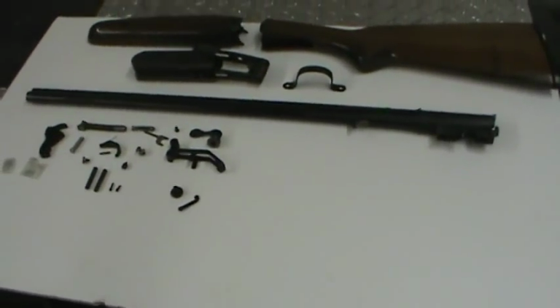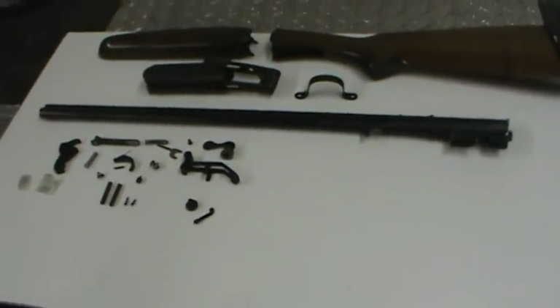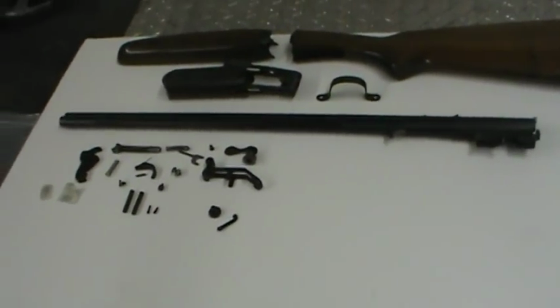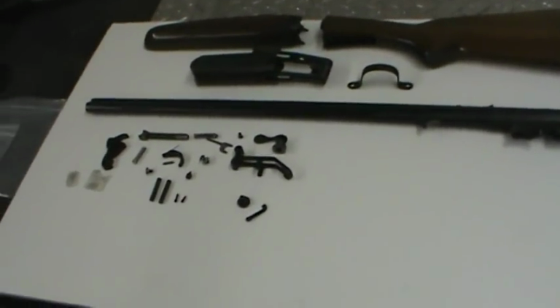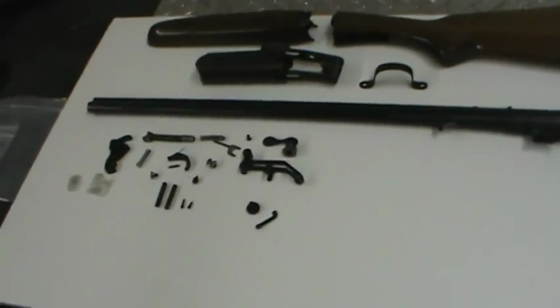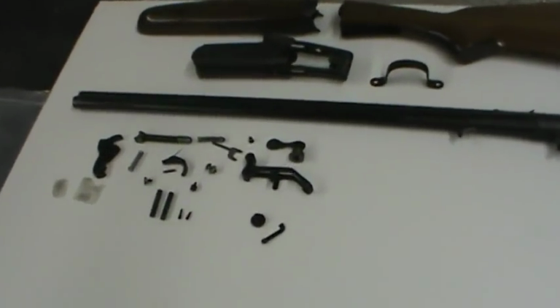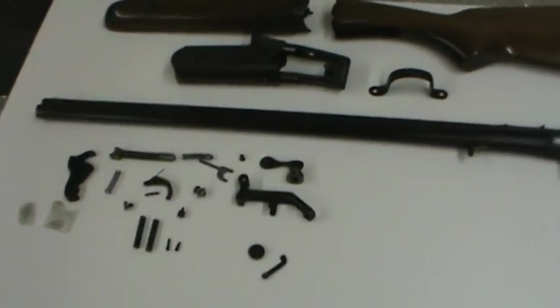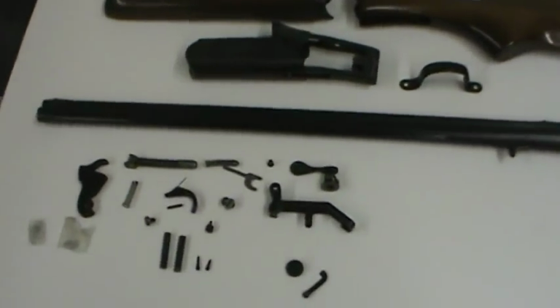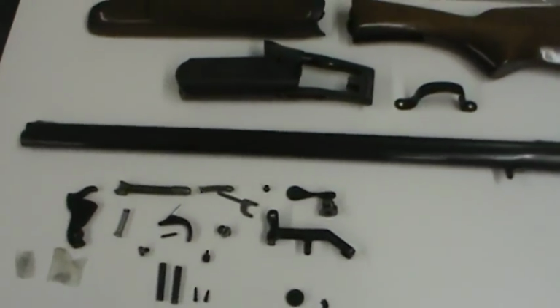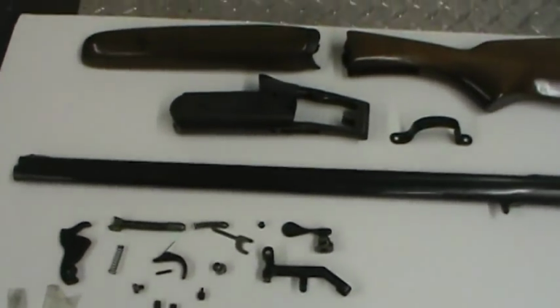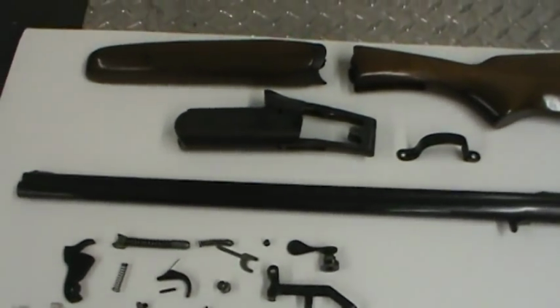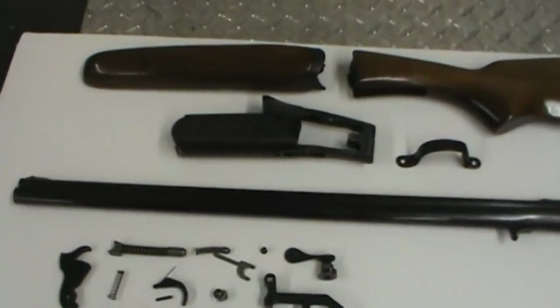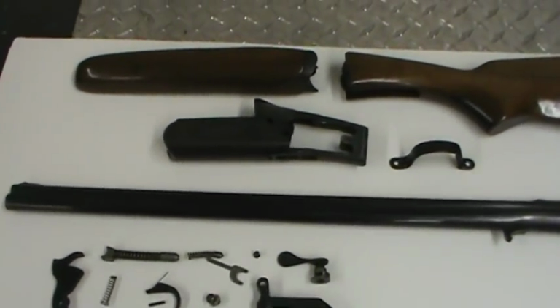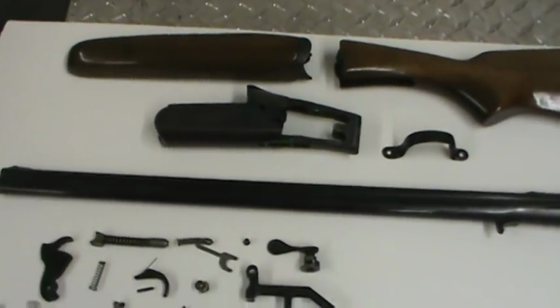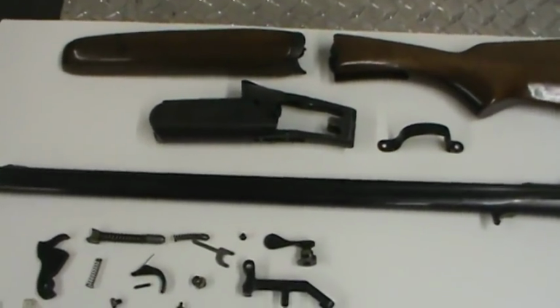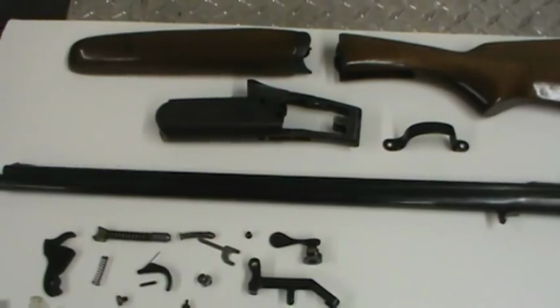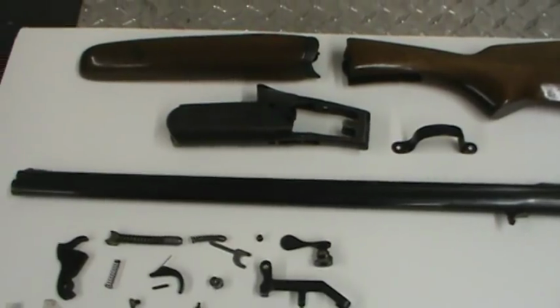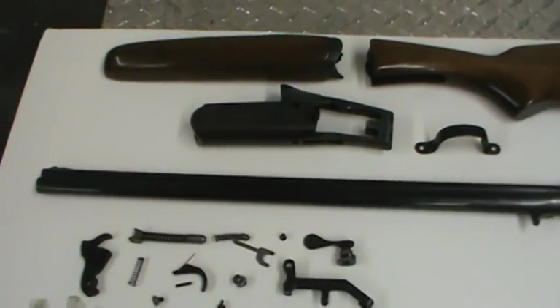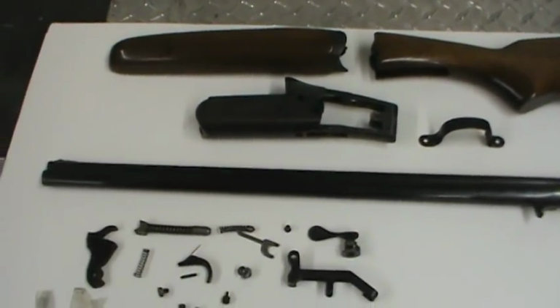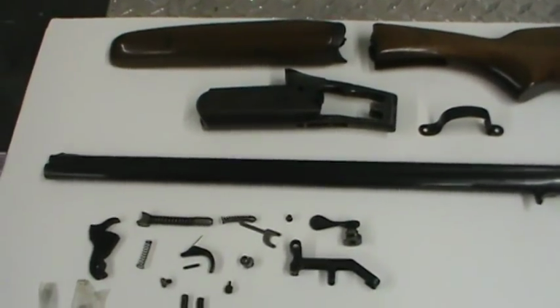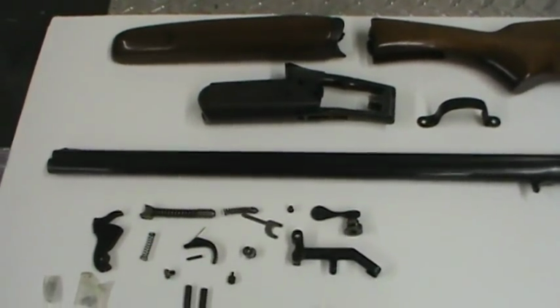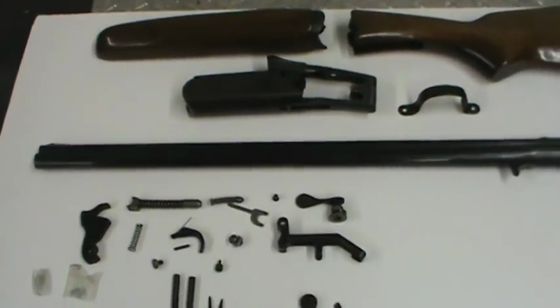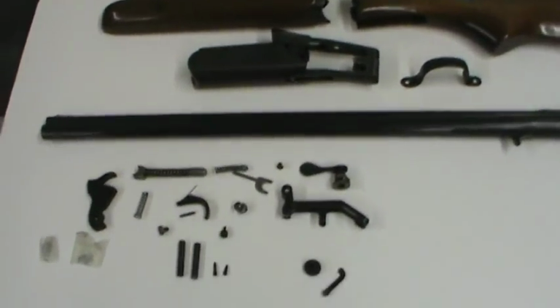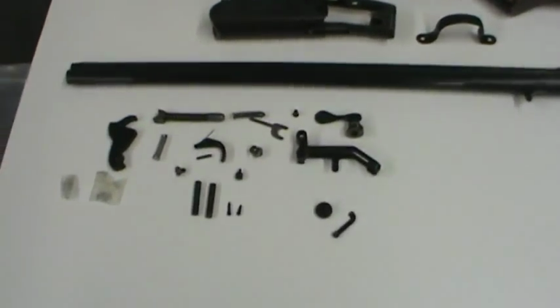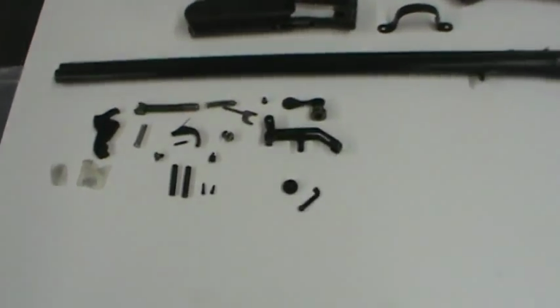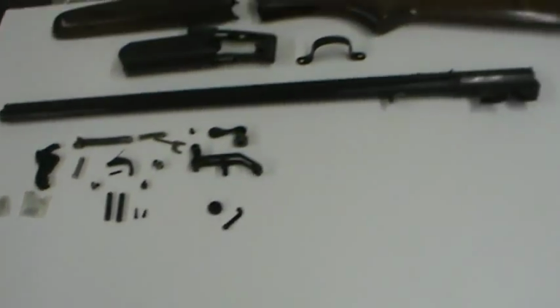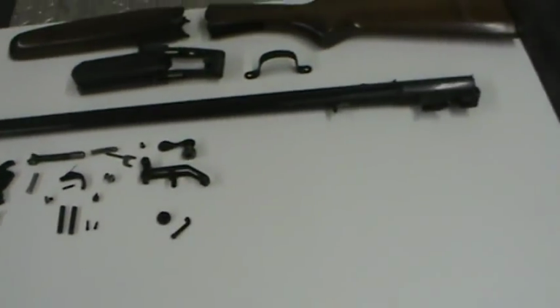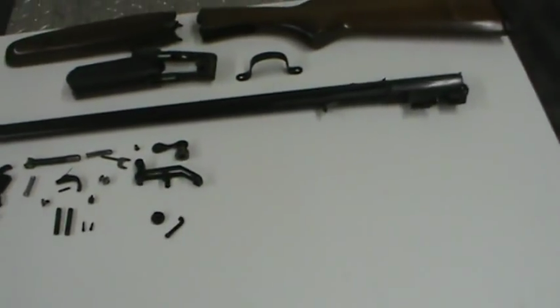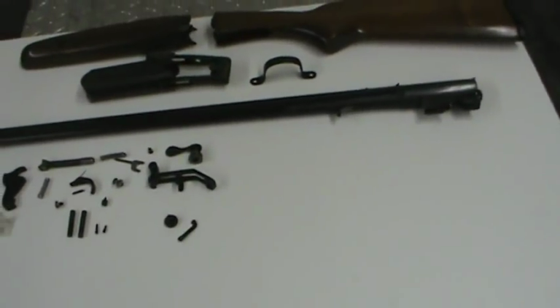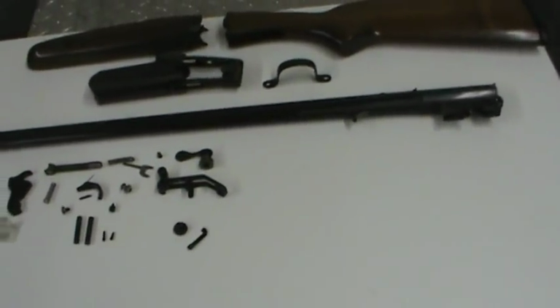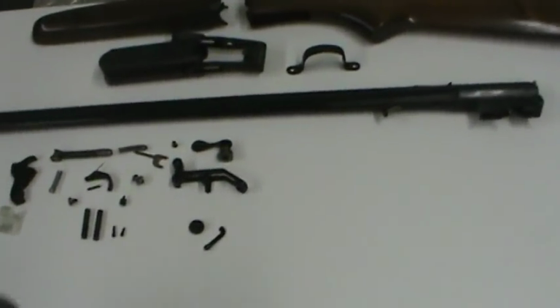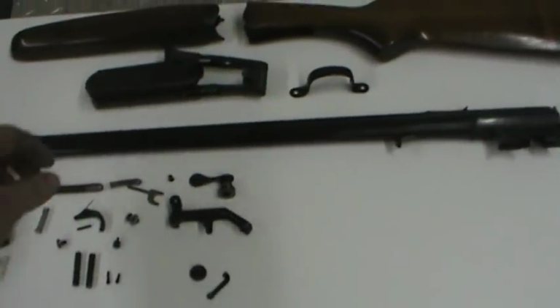Hello. I was going to get off the stump grinding project for a little while. I've got a little gunsmithing project I'd like to take on.